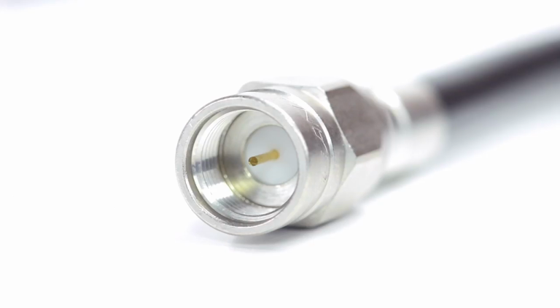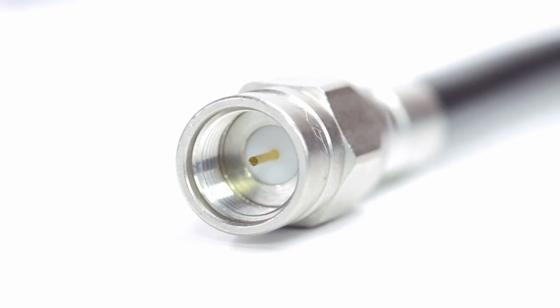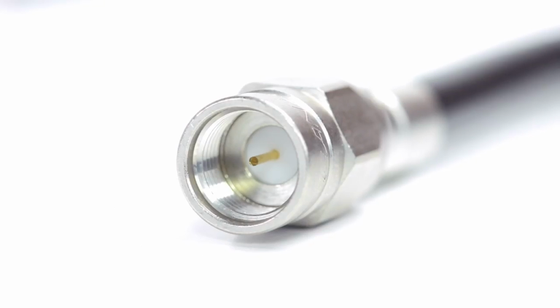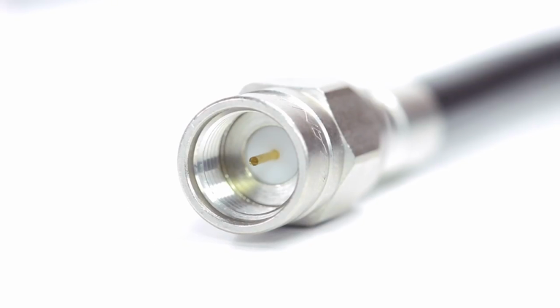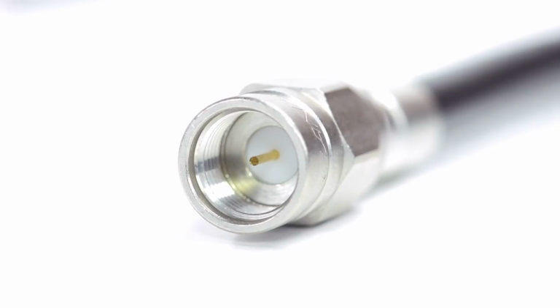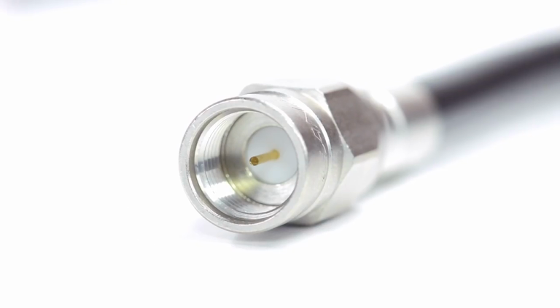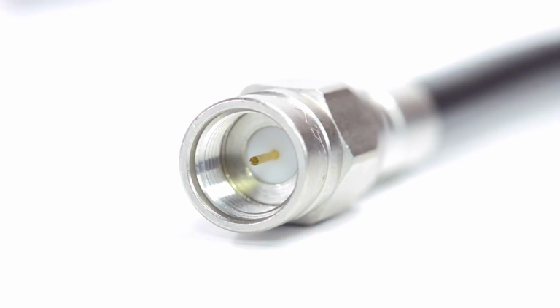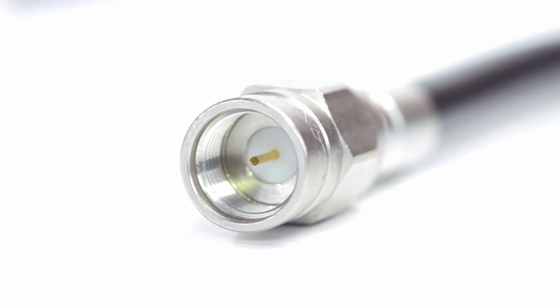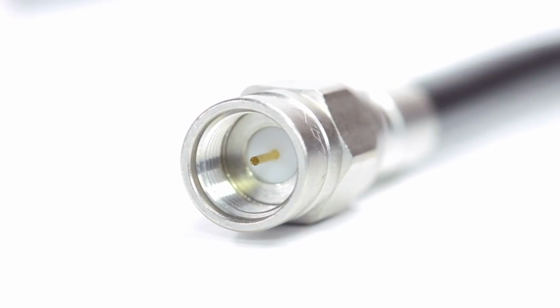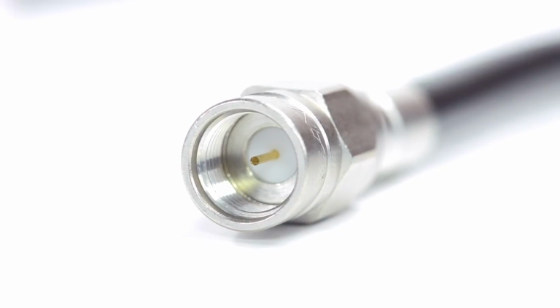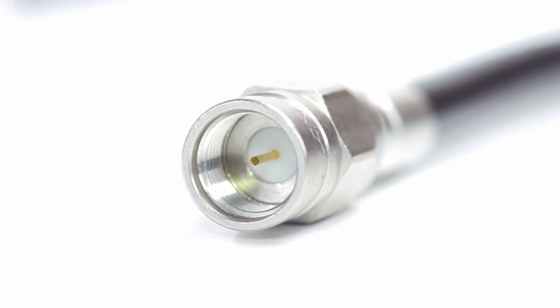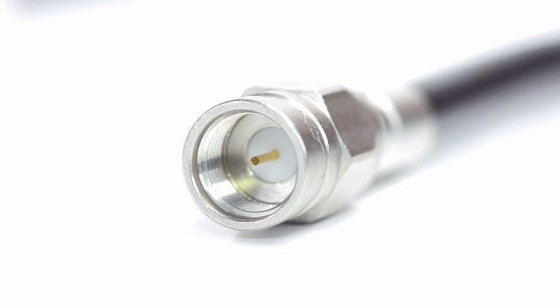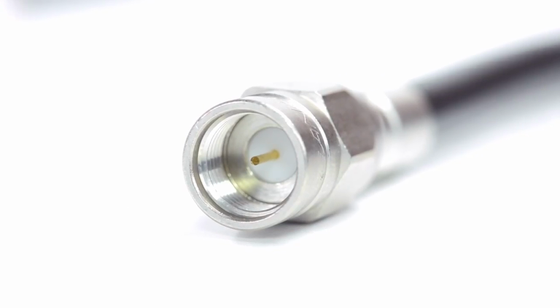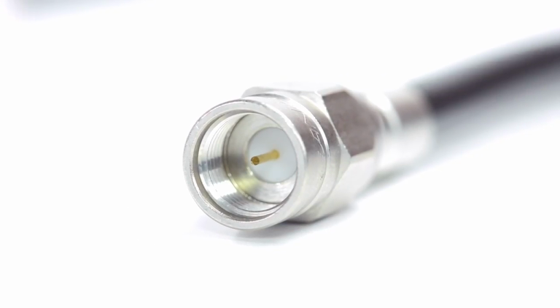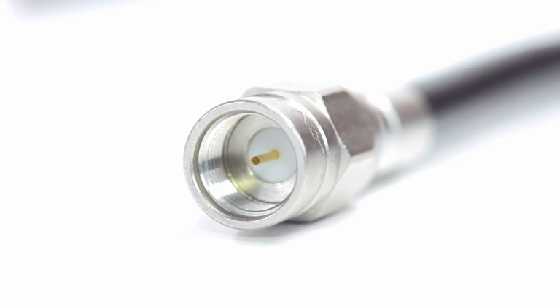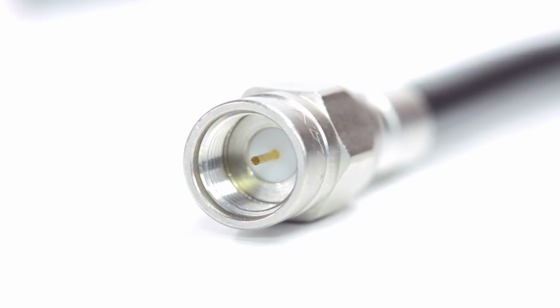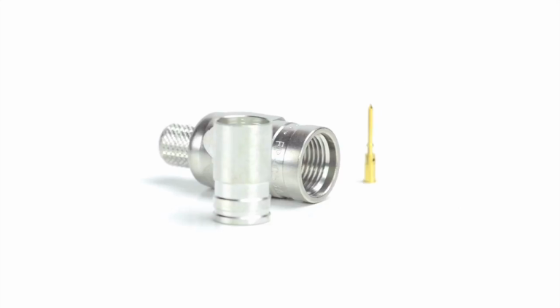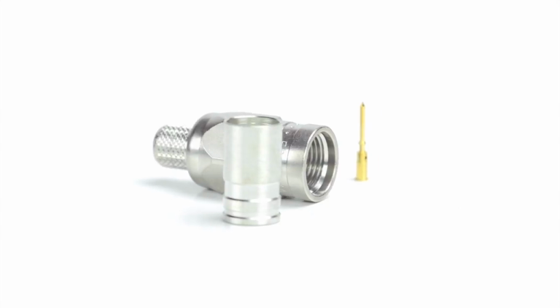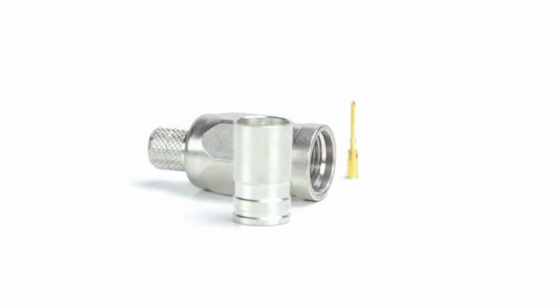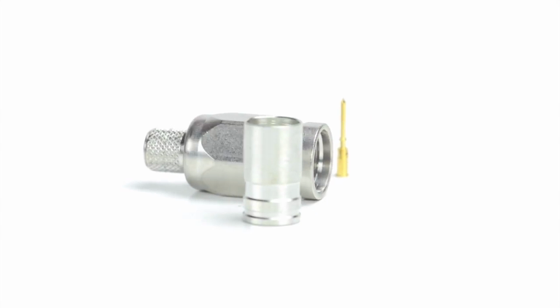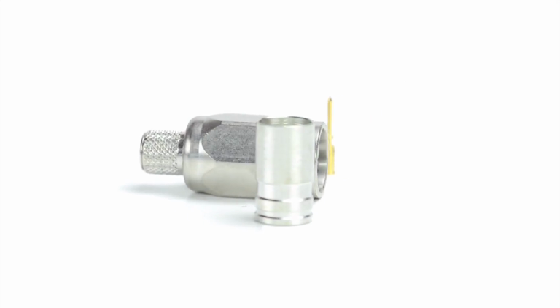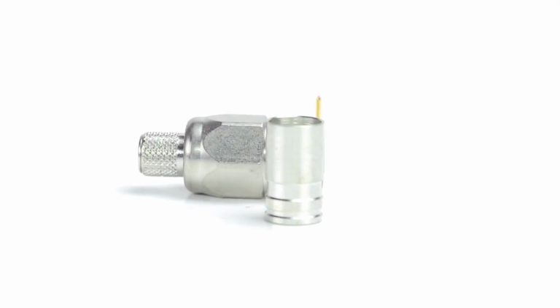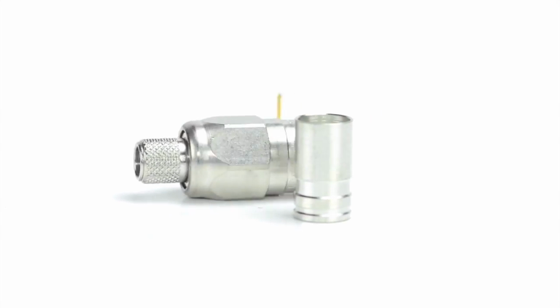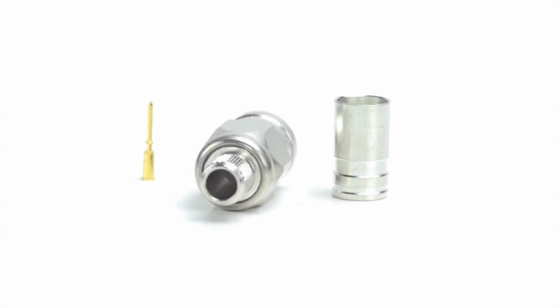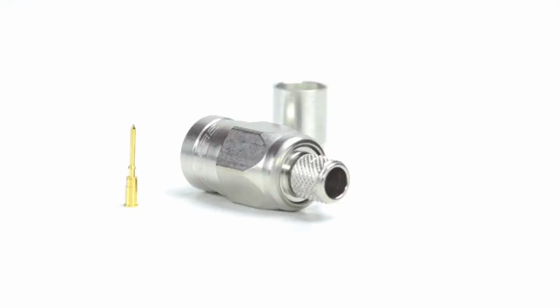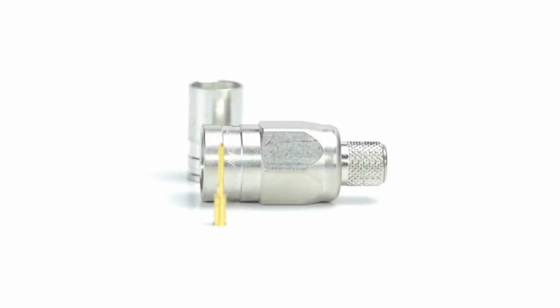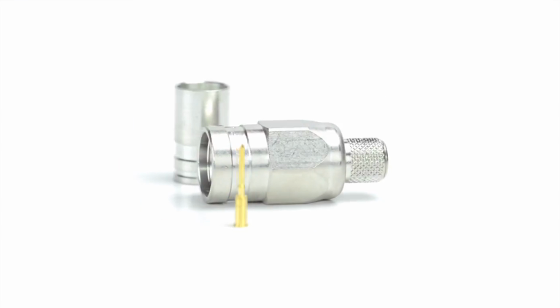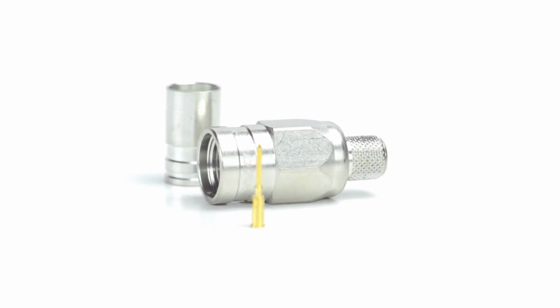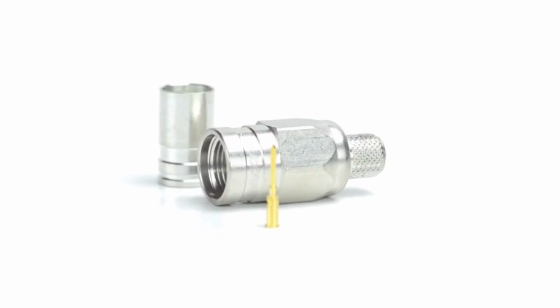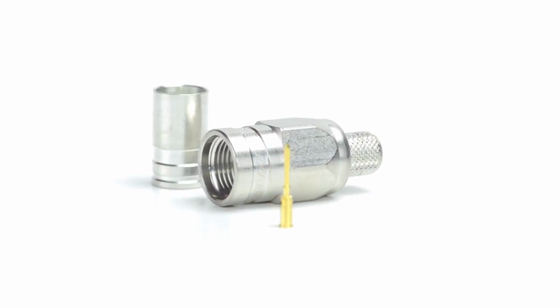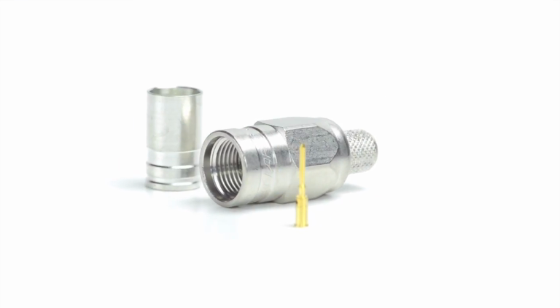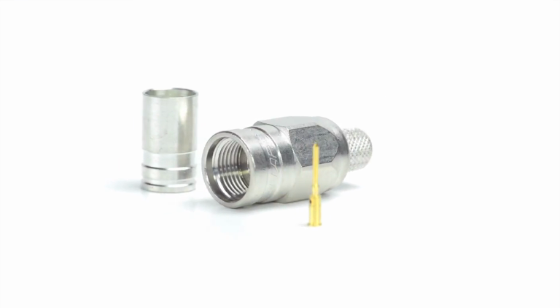Congratulations! You have successfully installed the F-Type connector. For all of your cable and connector needs, choose Show Me Cables.